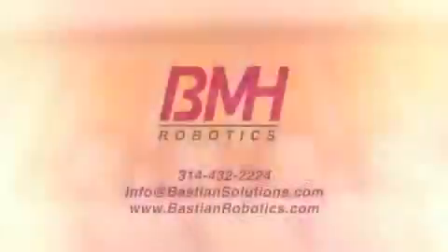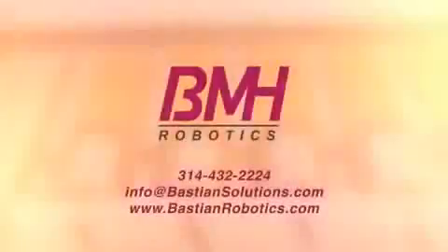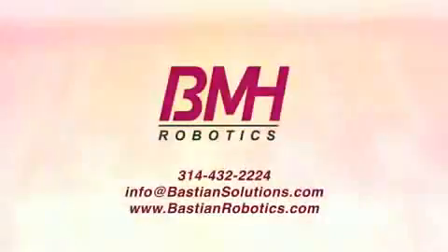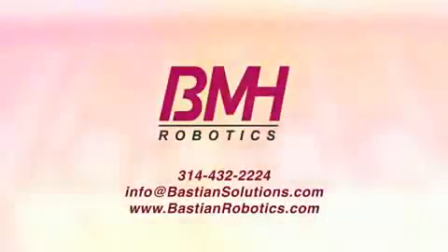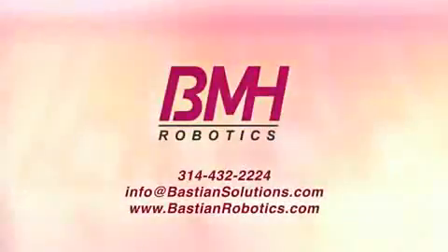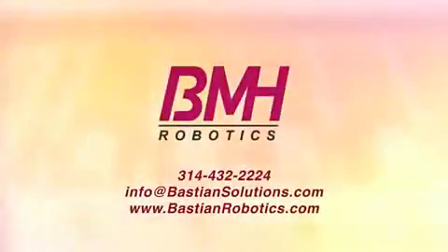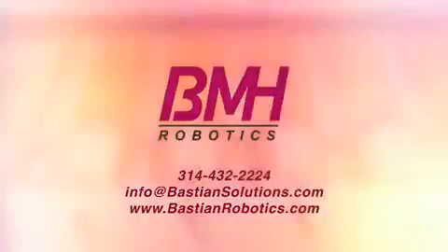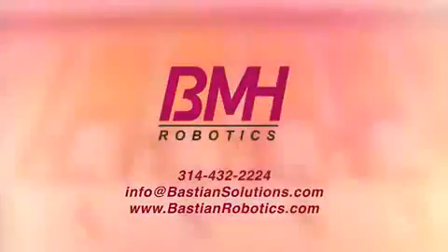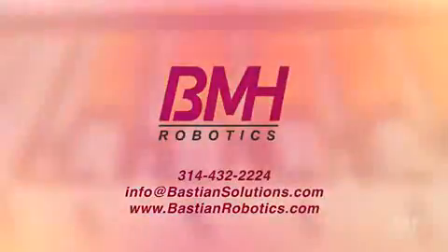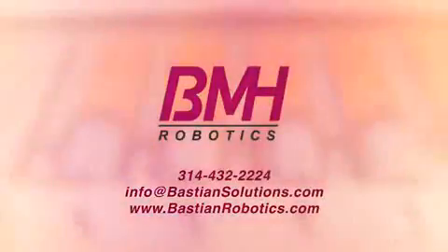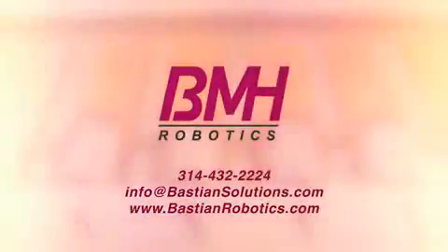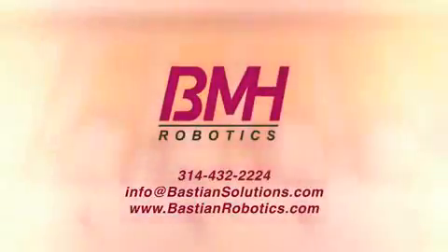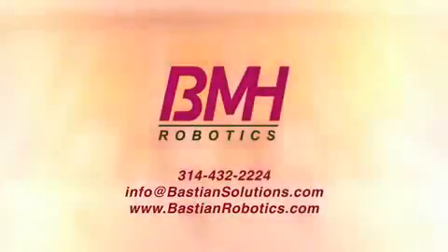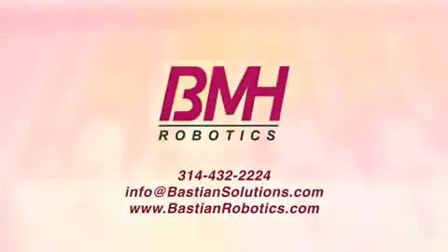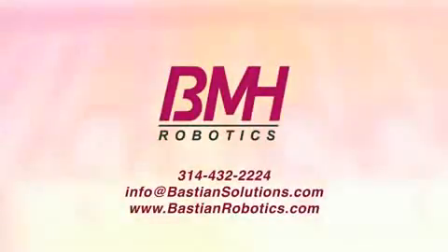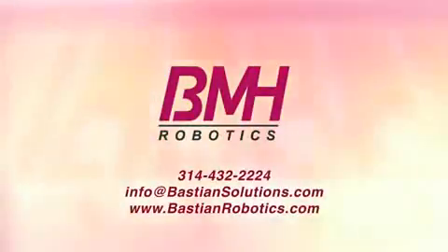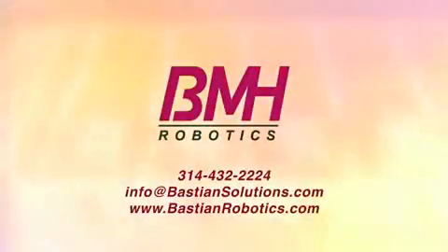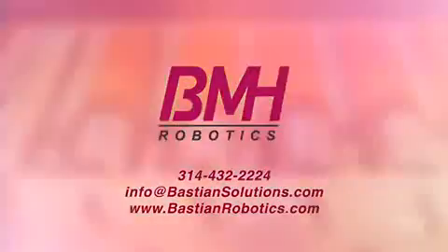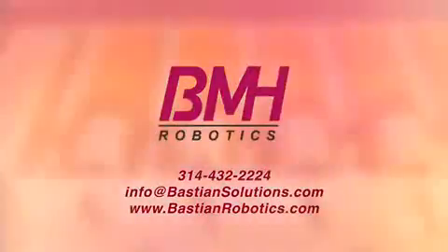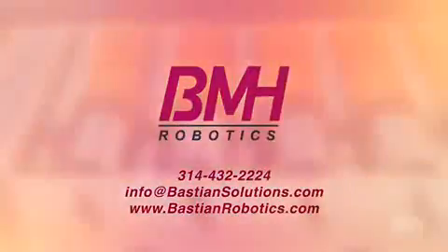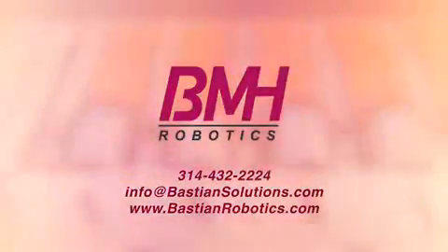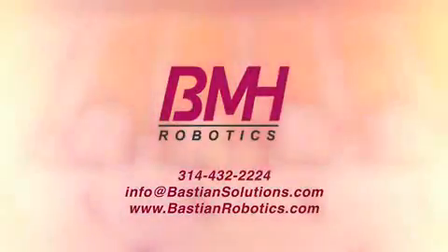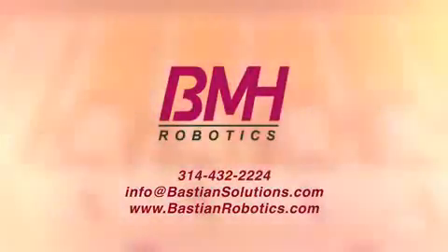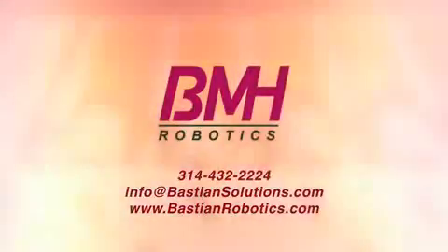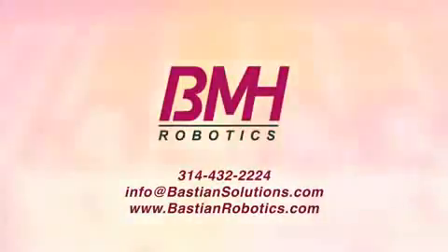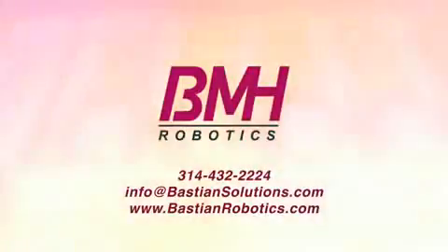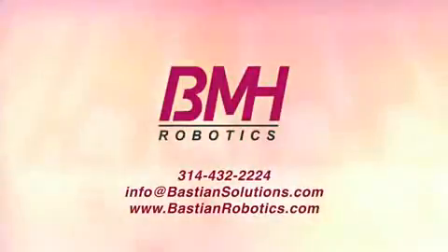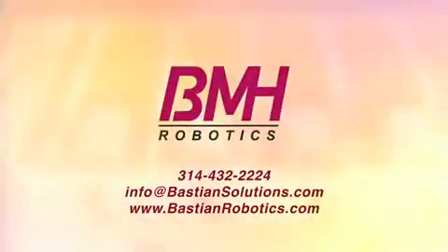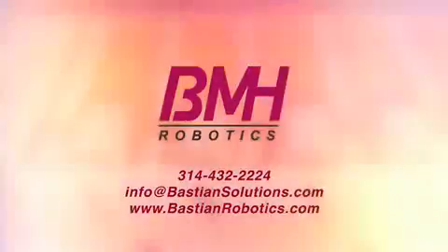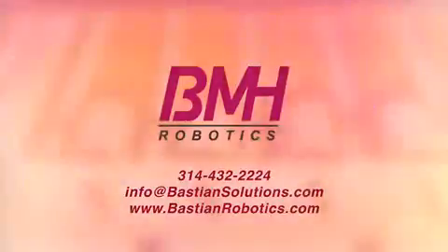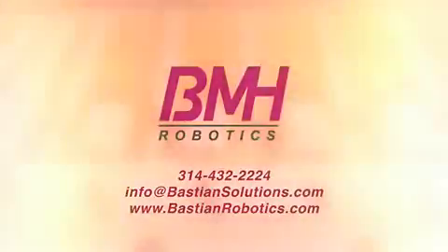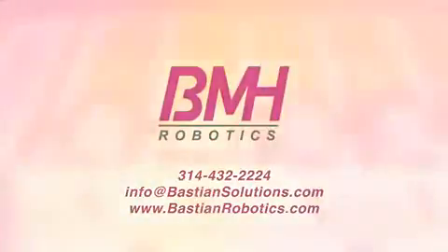Contact us now to discuss Bastion Material Handling's Series 4000 palletizers.